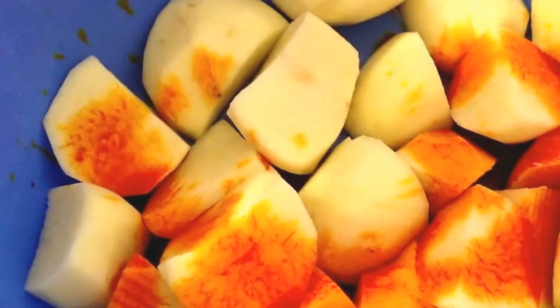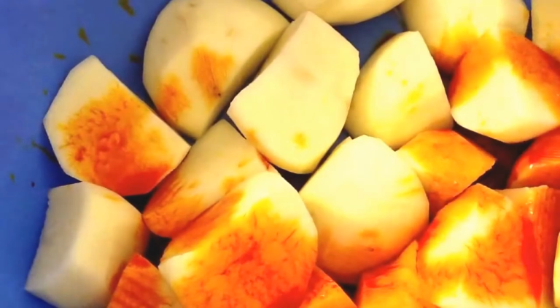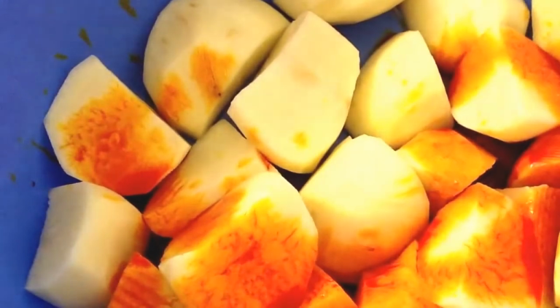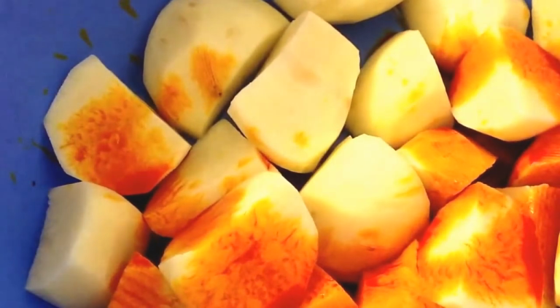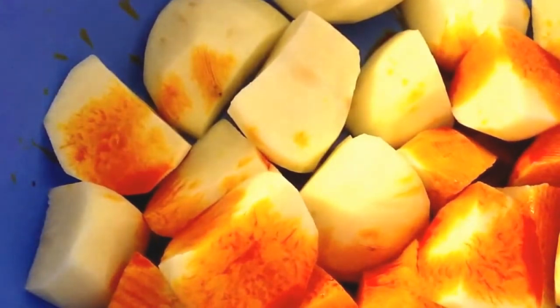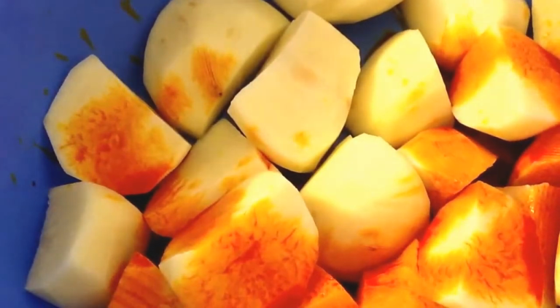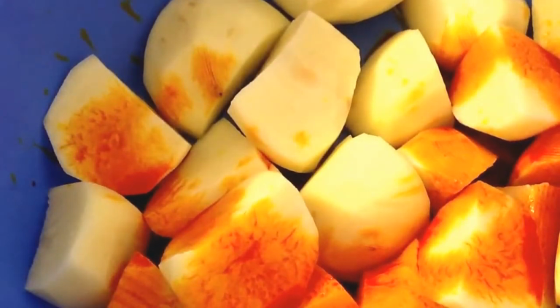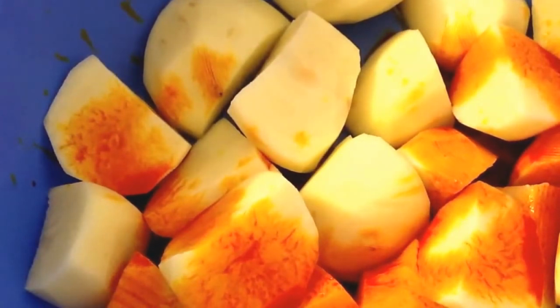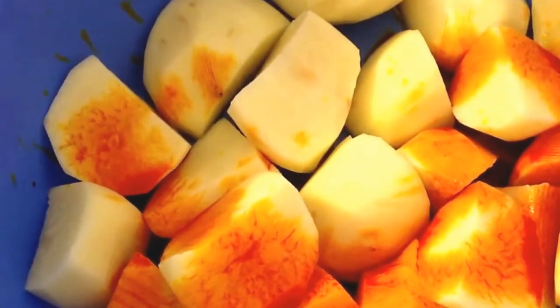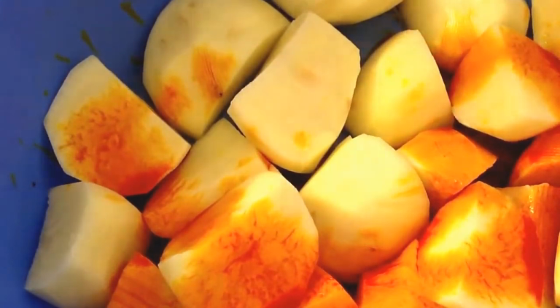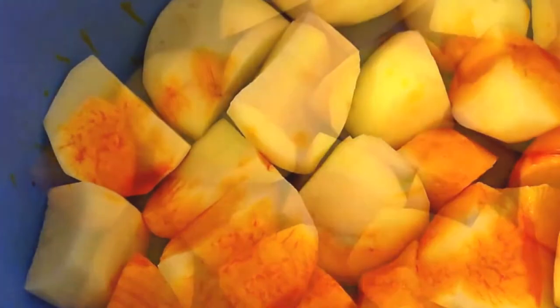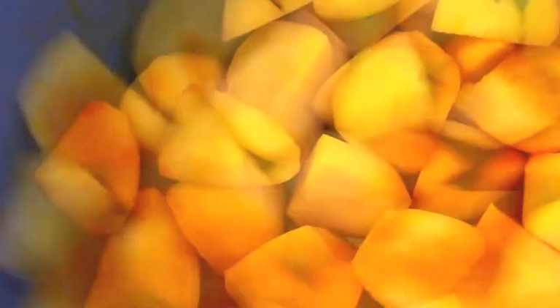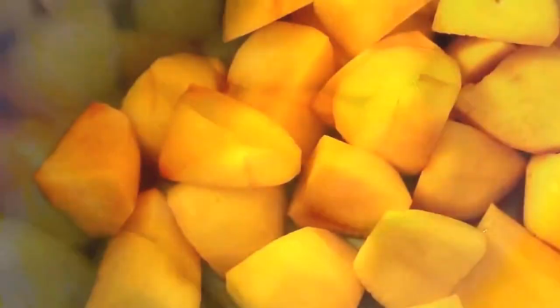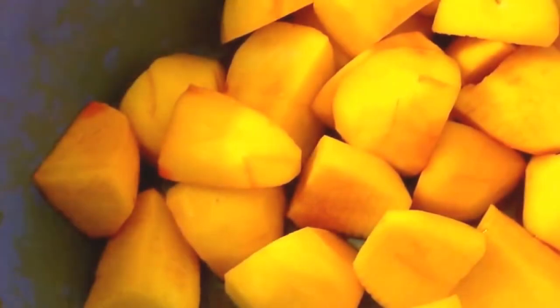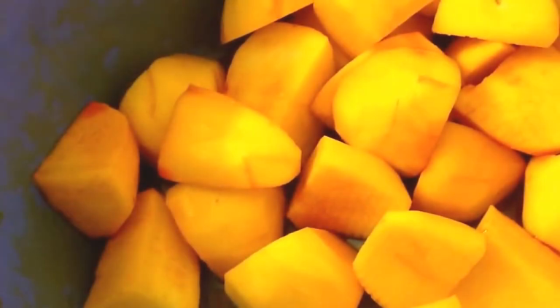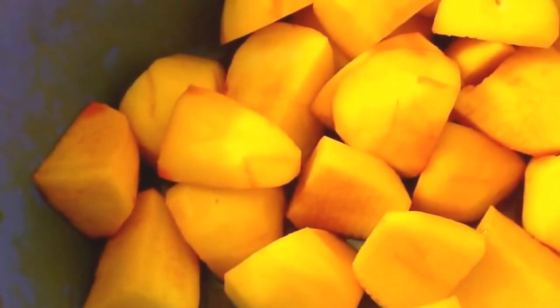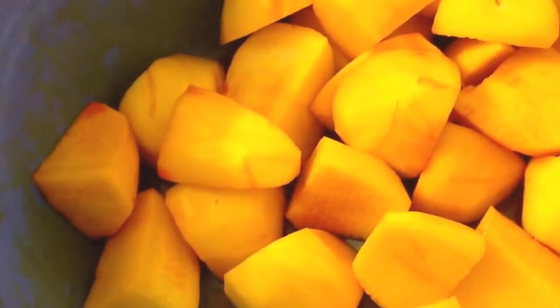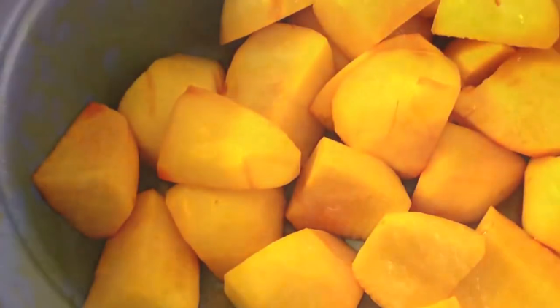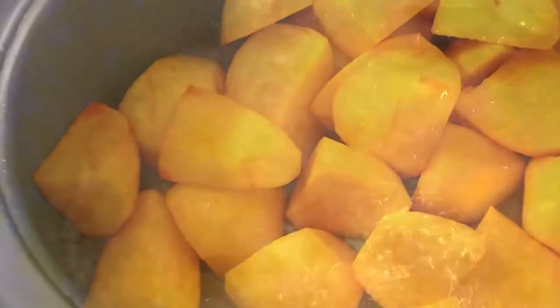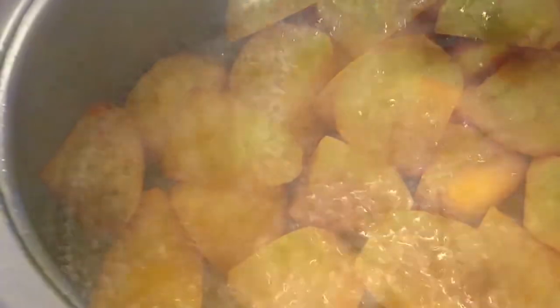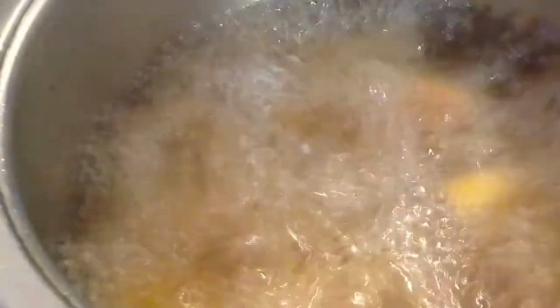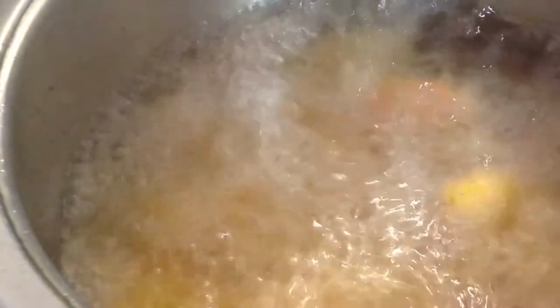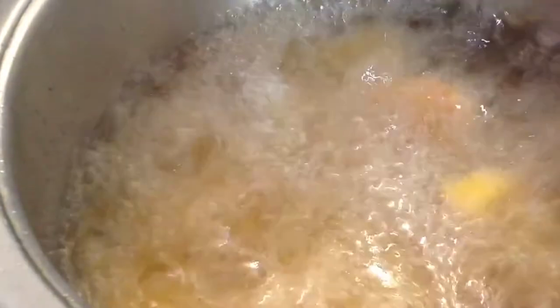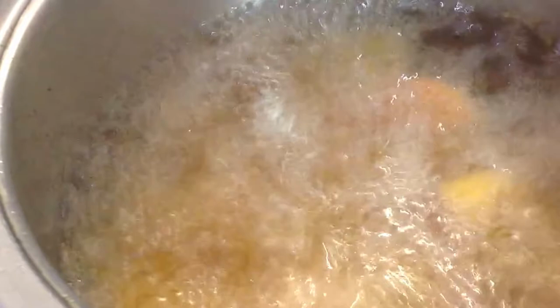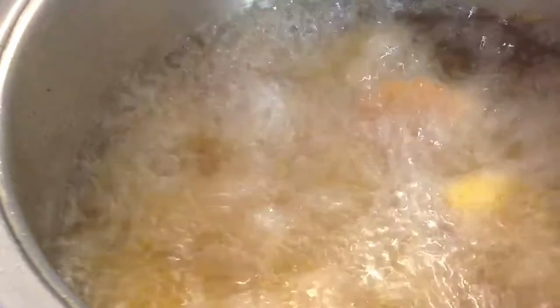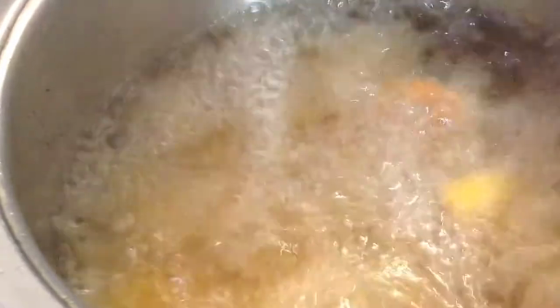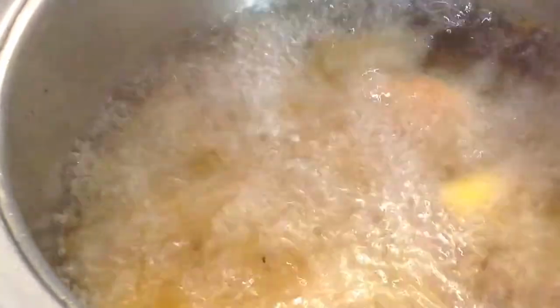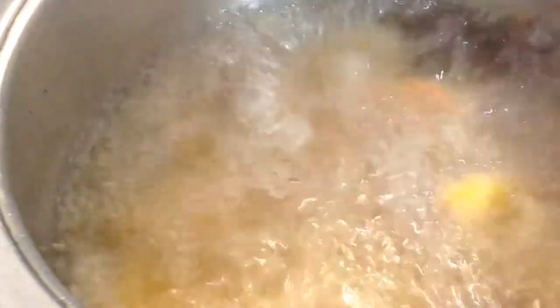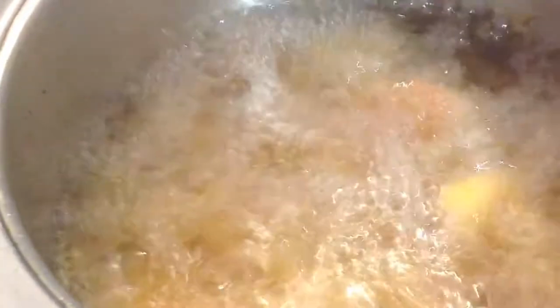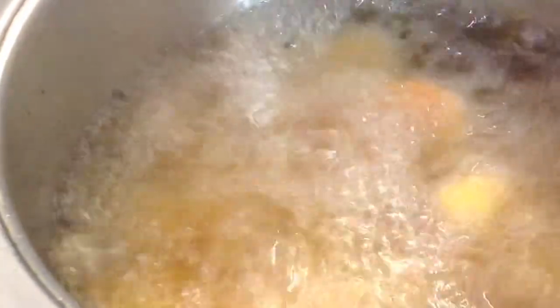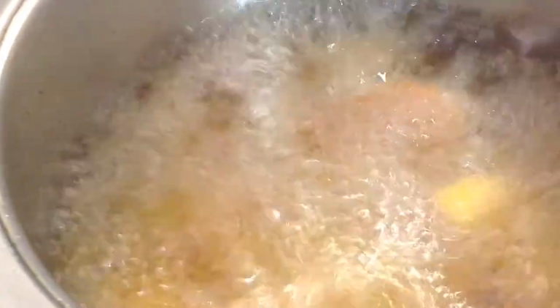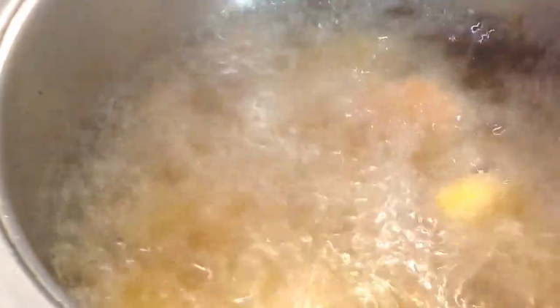Cut 6 medium sized potatoes and add food colouring to them. Then fry your potatoes until cooked.